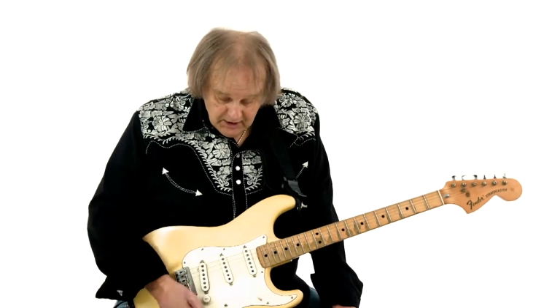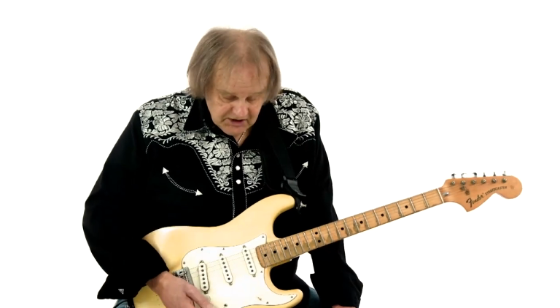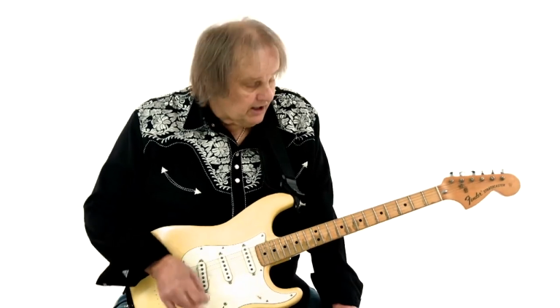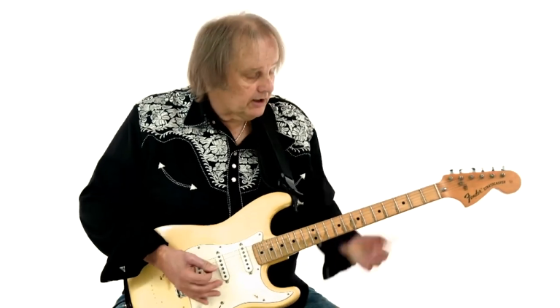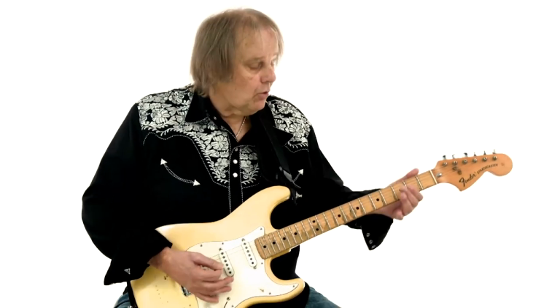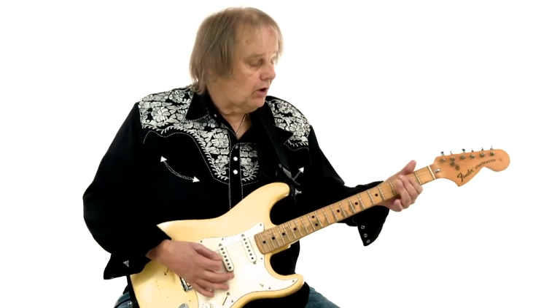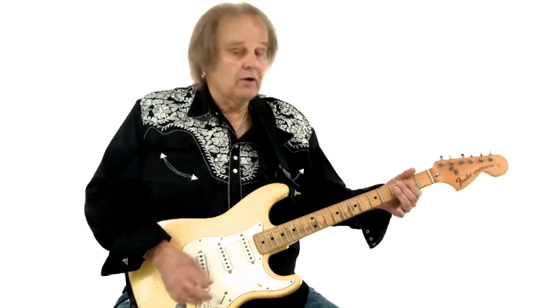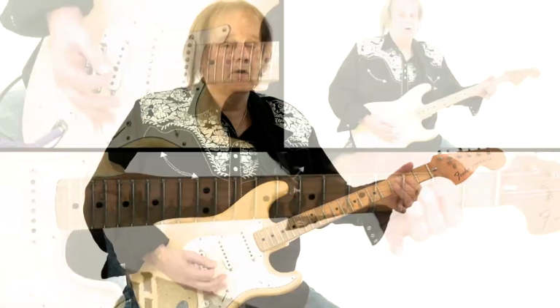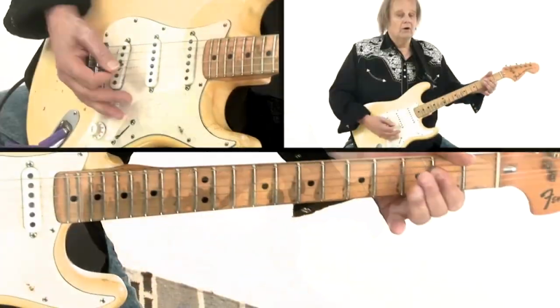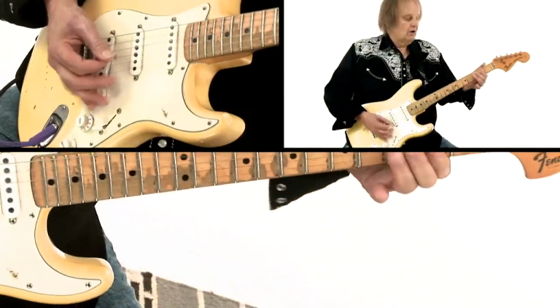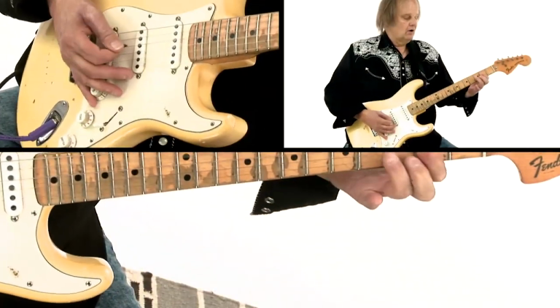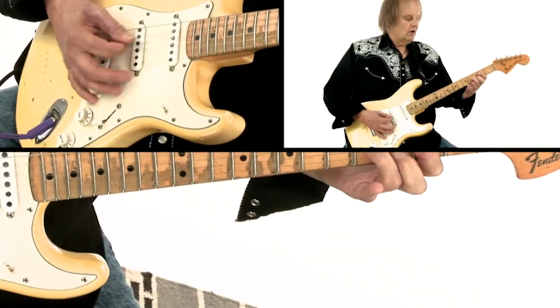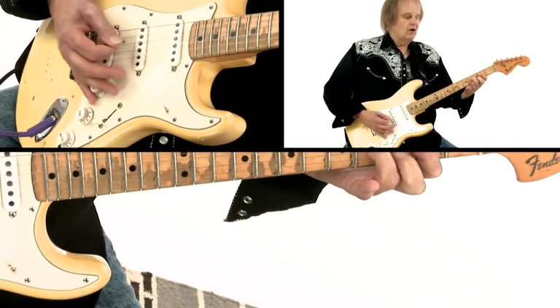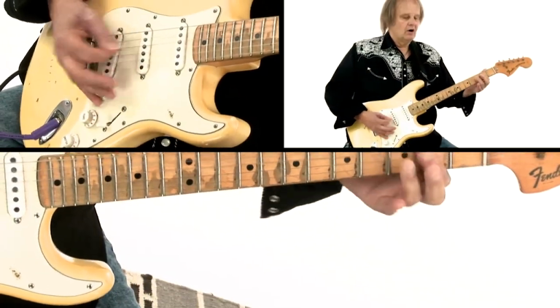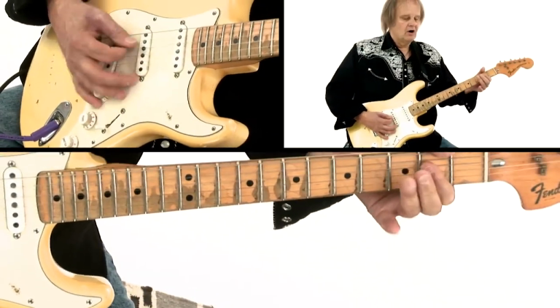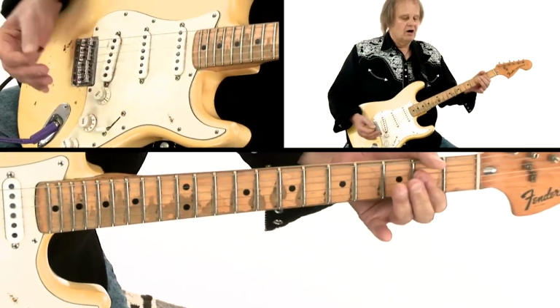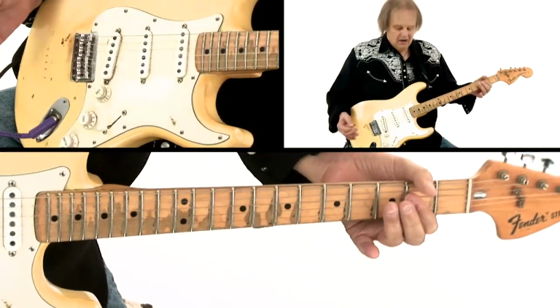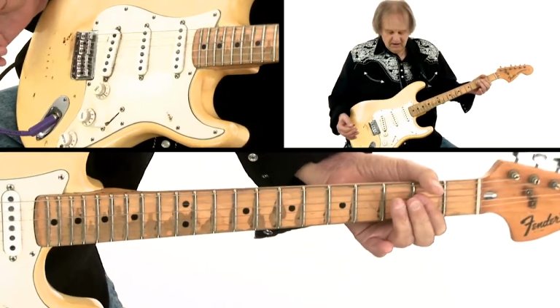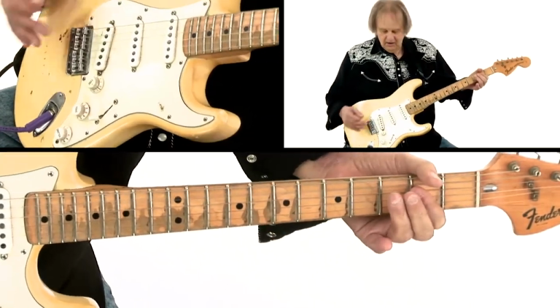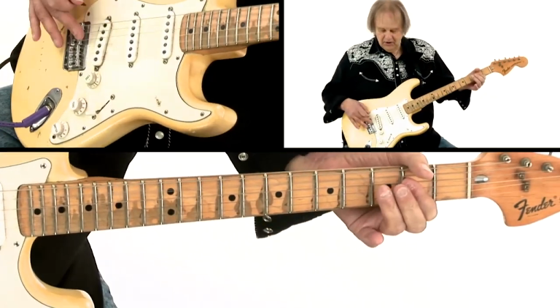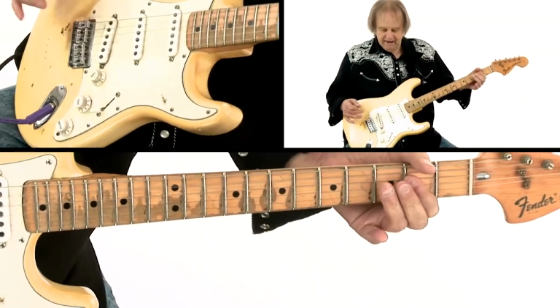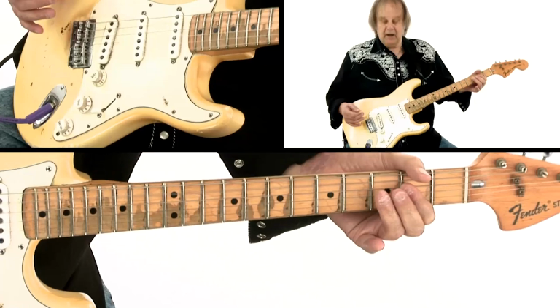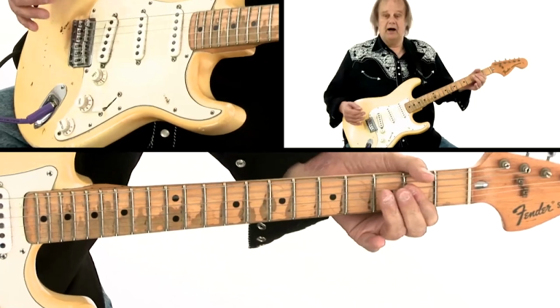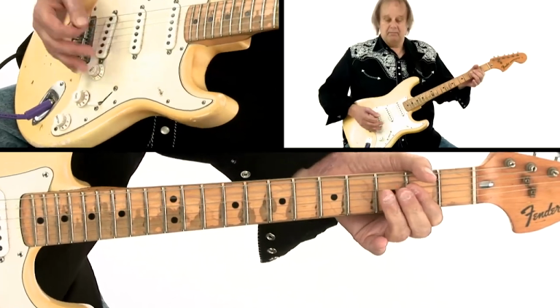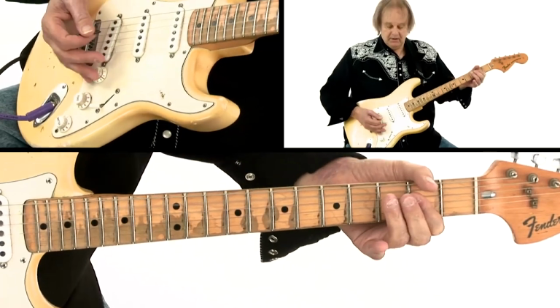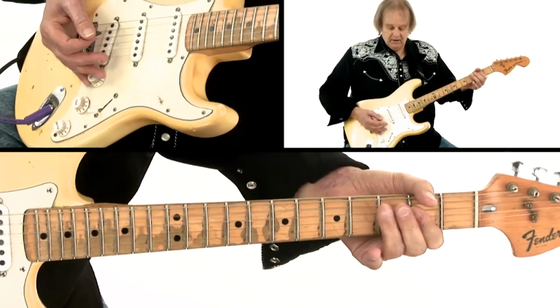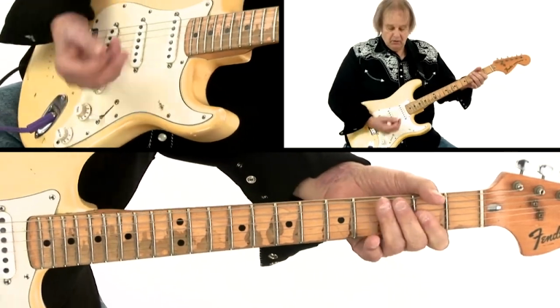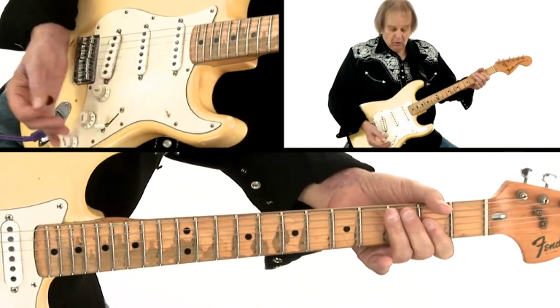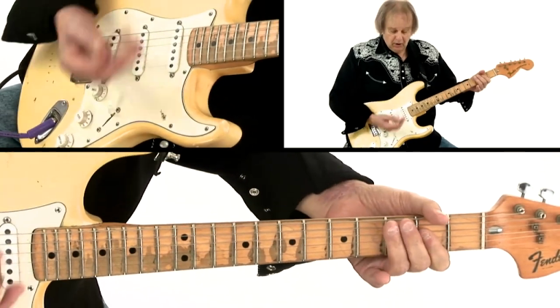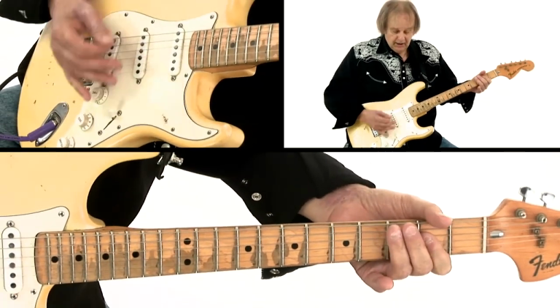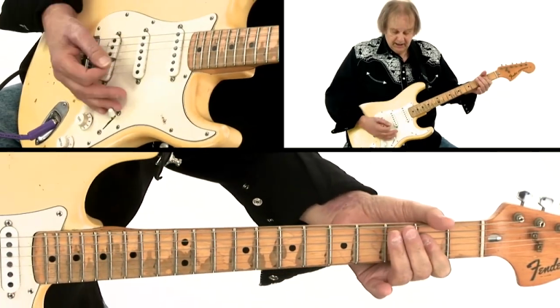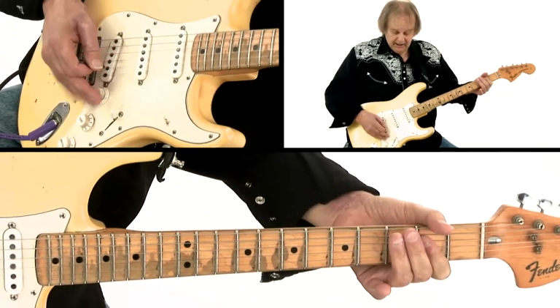And from the time I started playing as a kid, I found it to be so much fun to goof around with — just hitting a chord on that pickup, or hitting it on another.